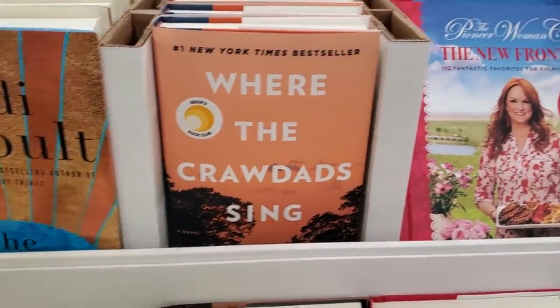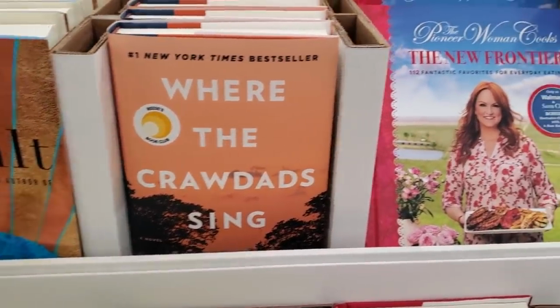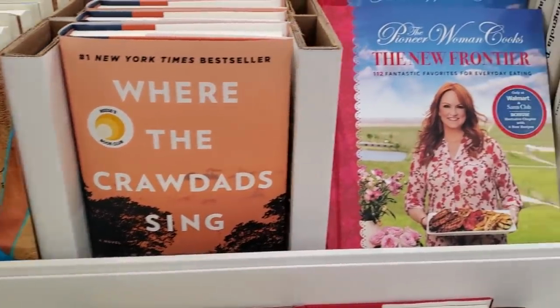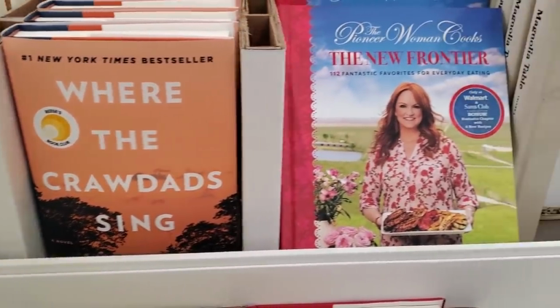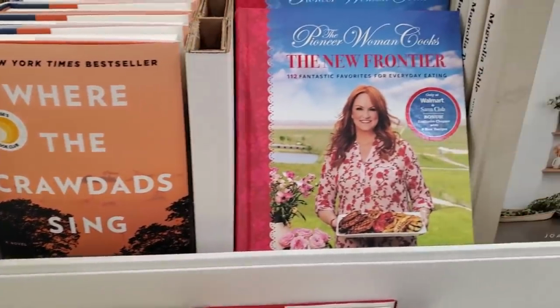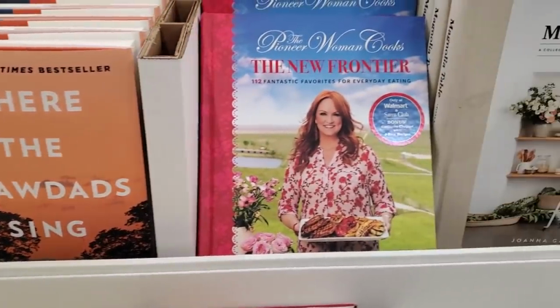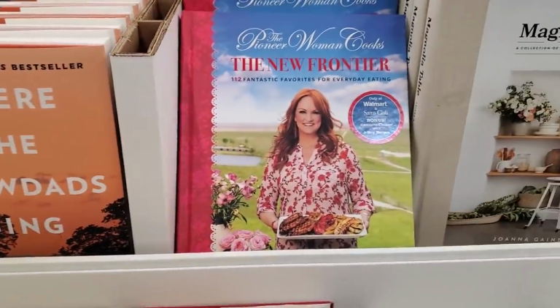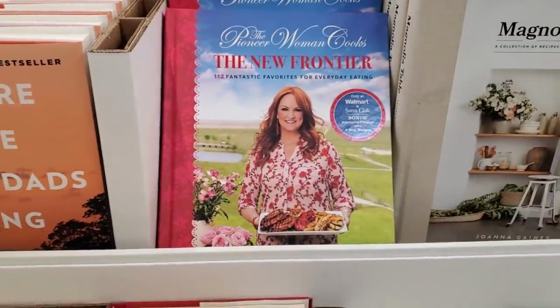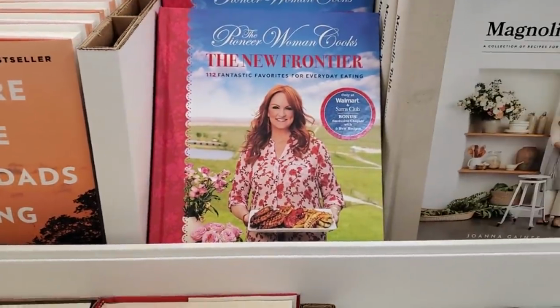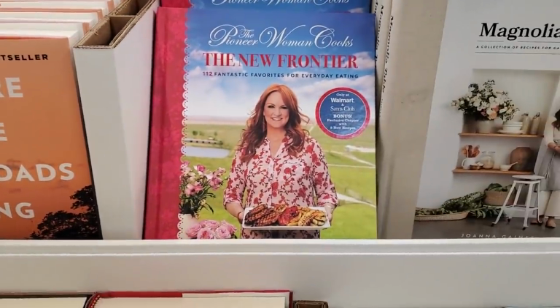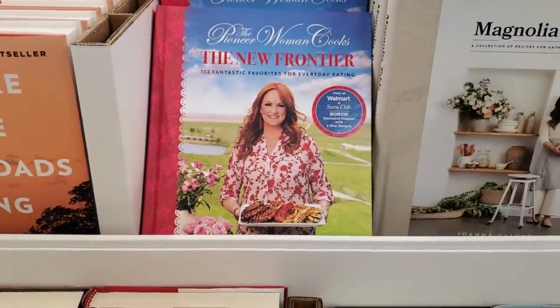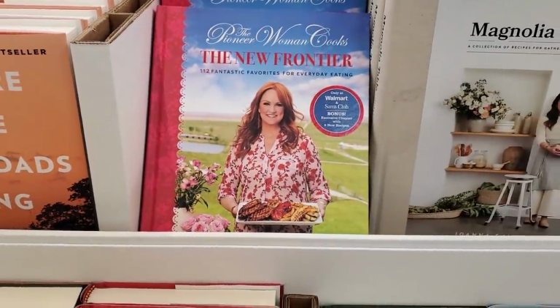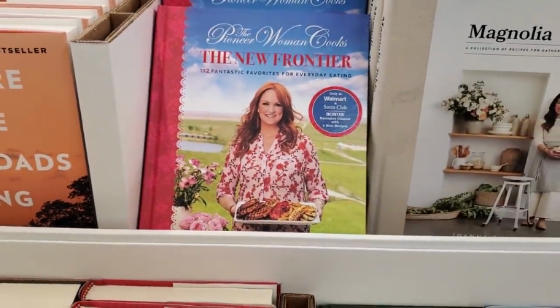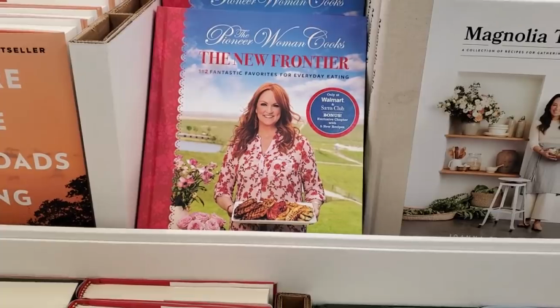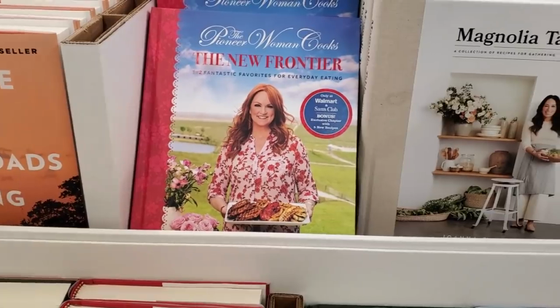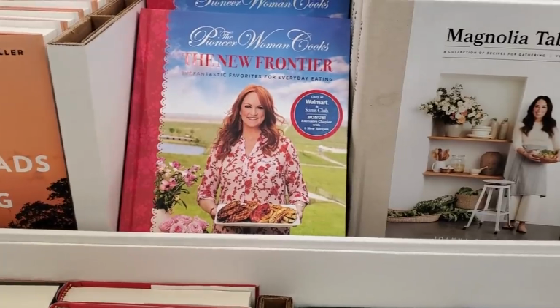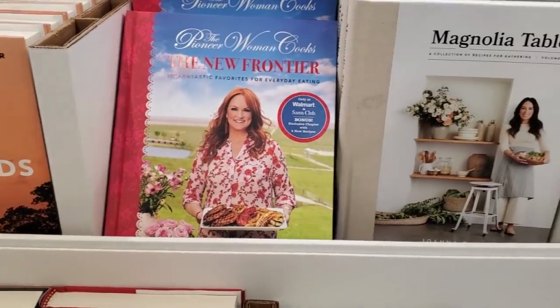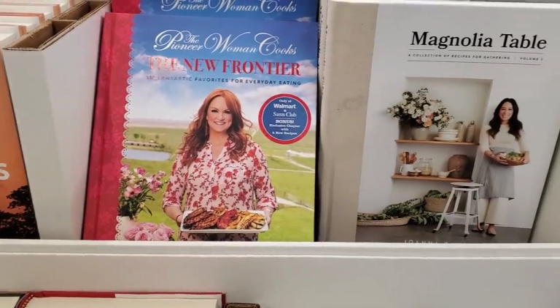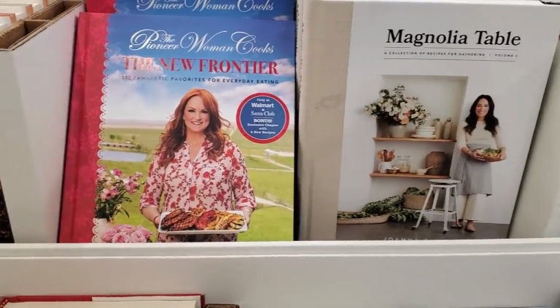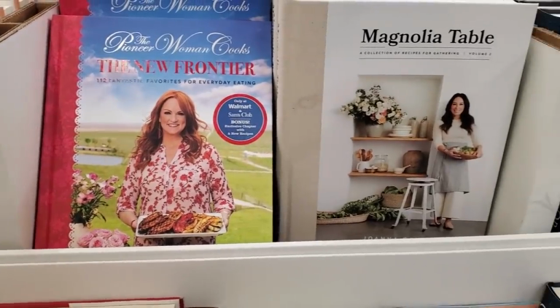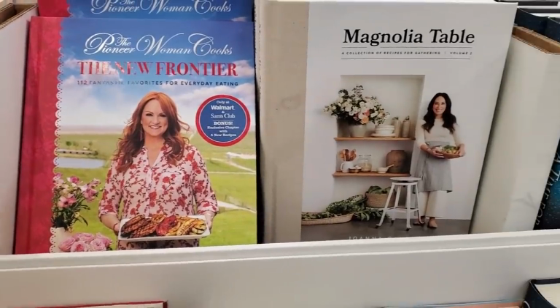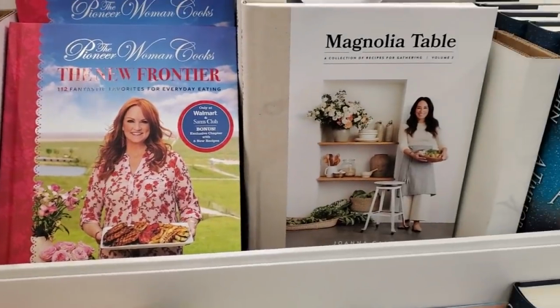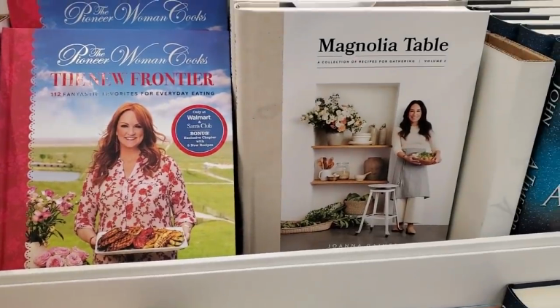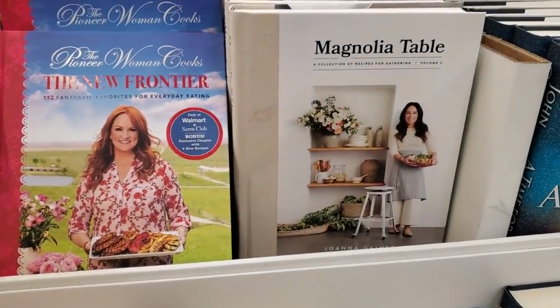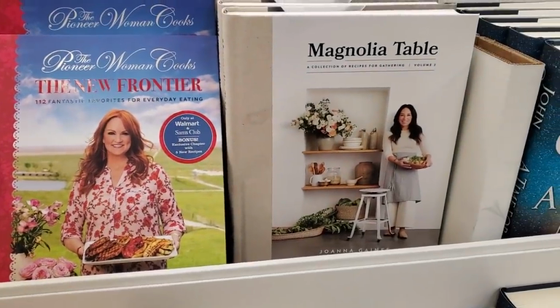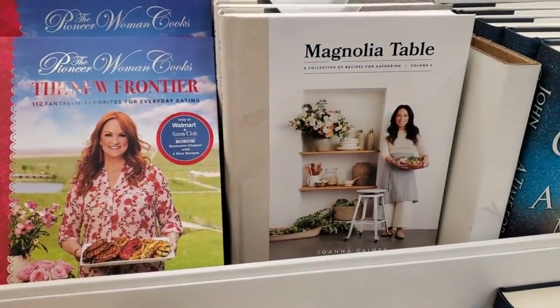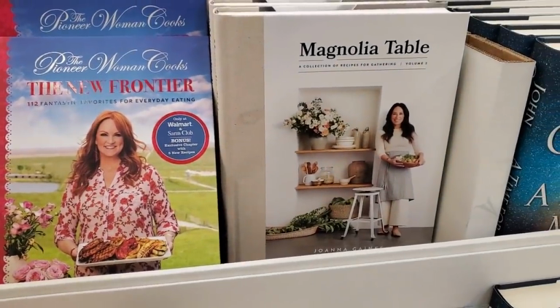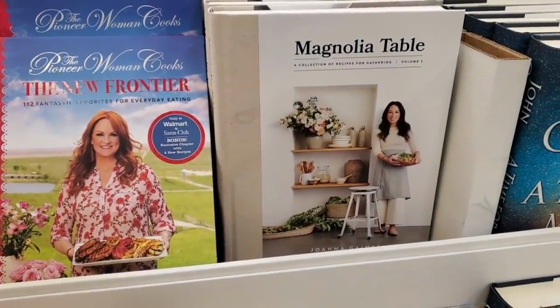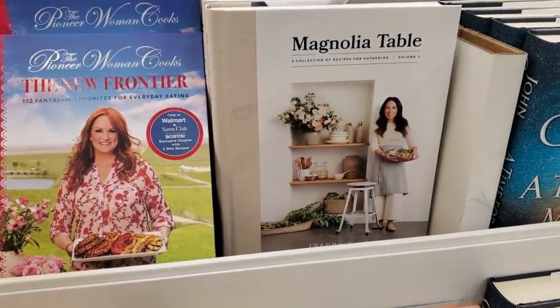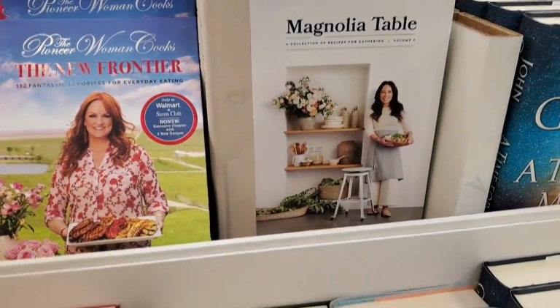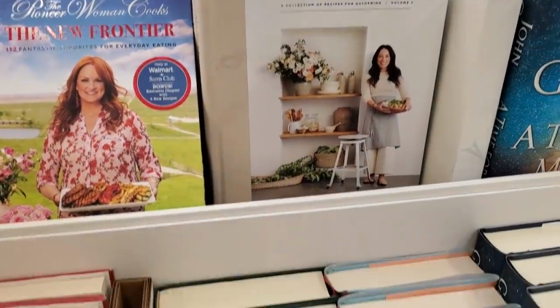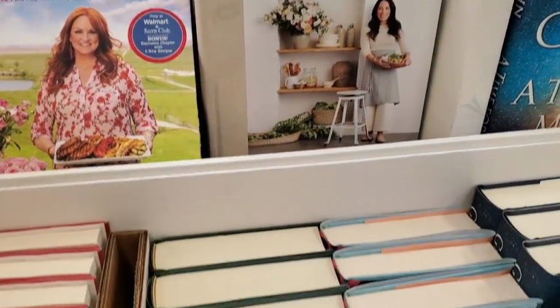The Pioneer Woman is here, and Joanna Gaines of course.